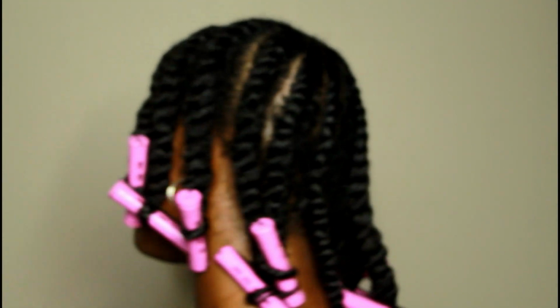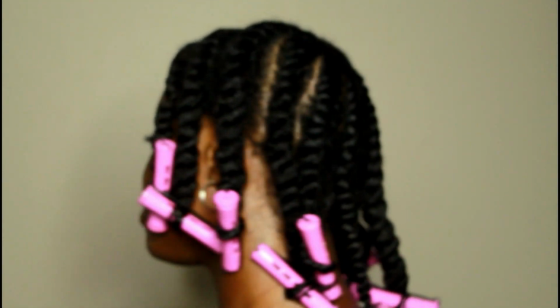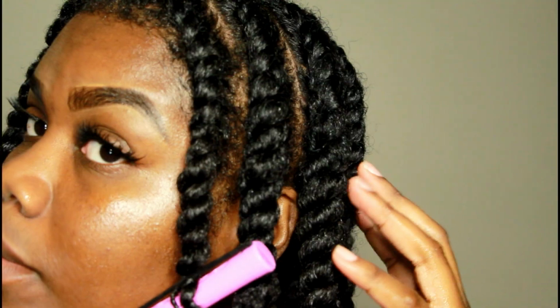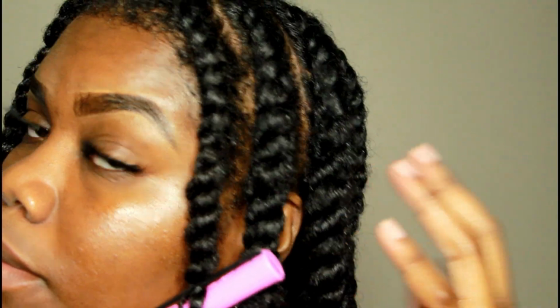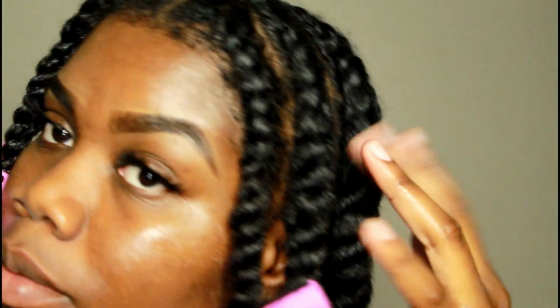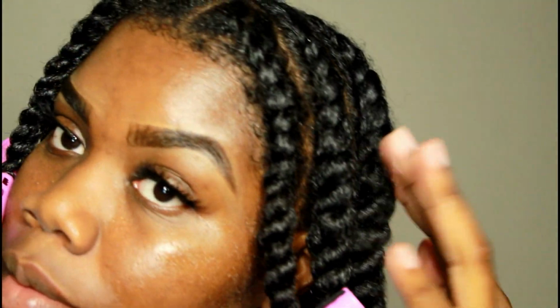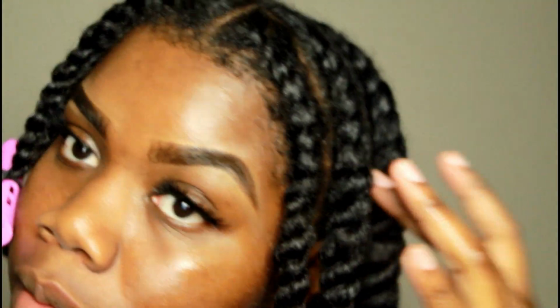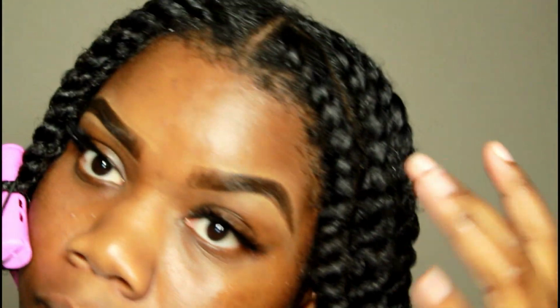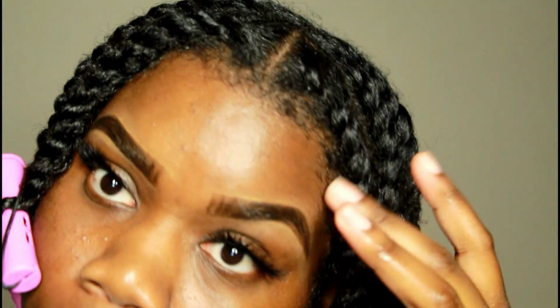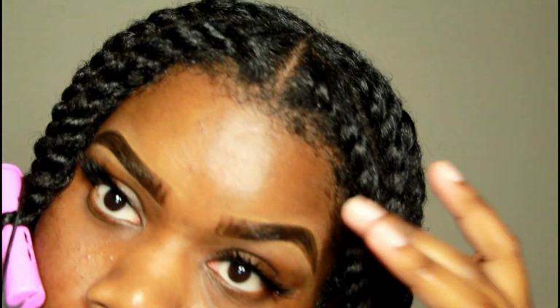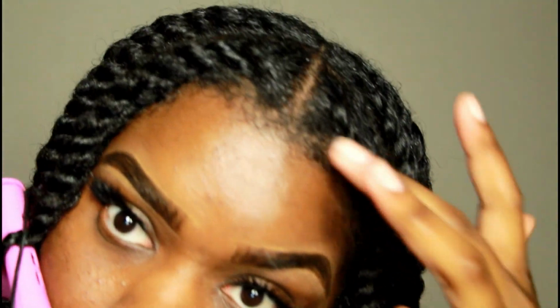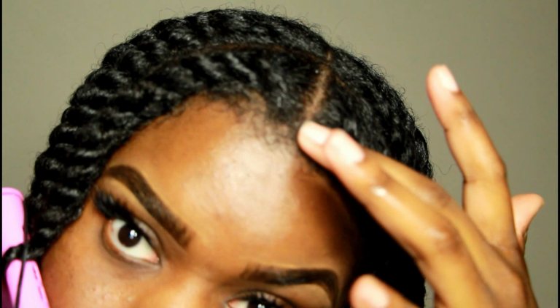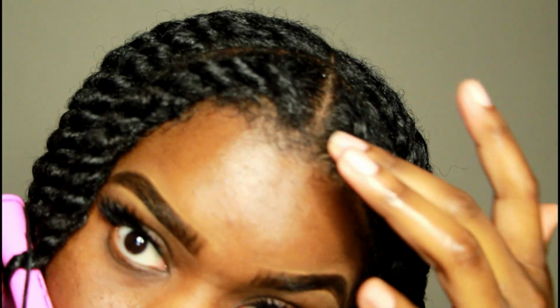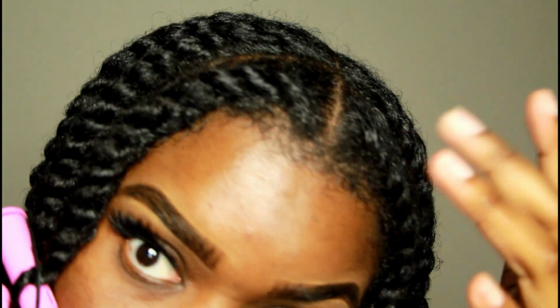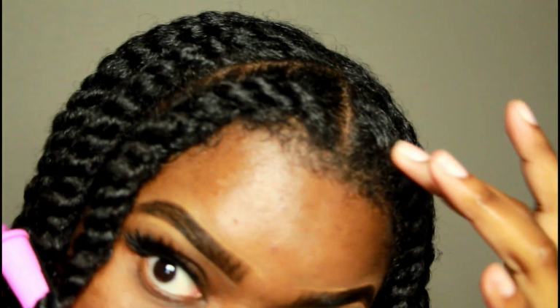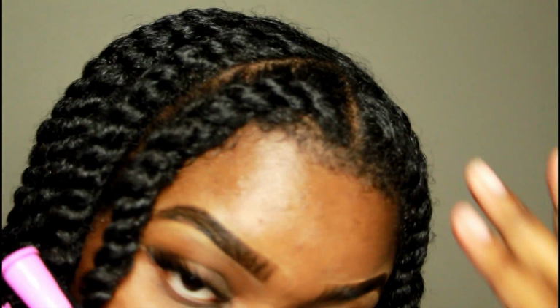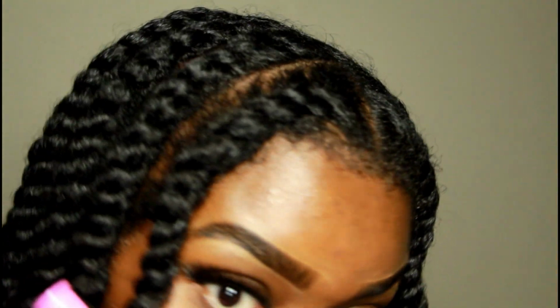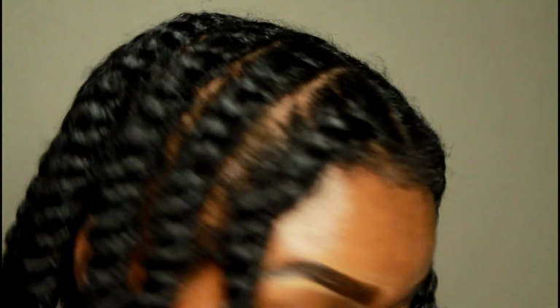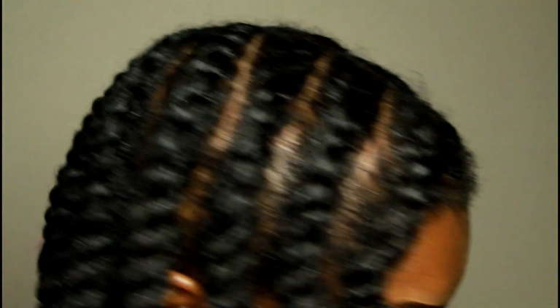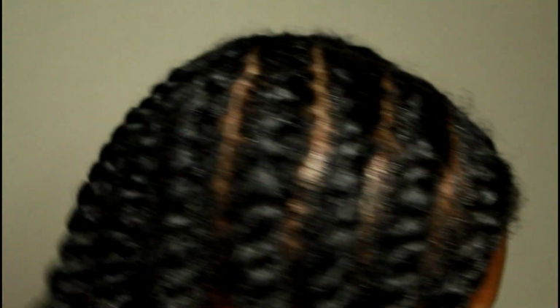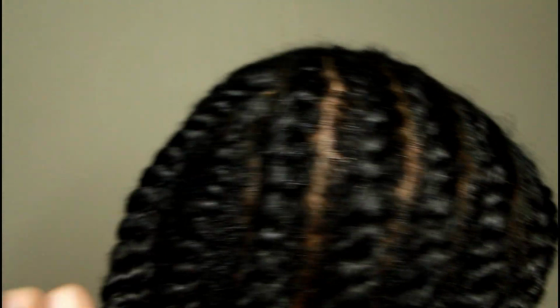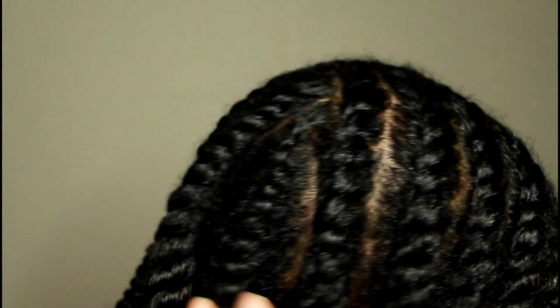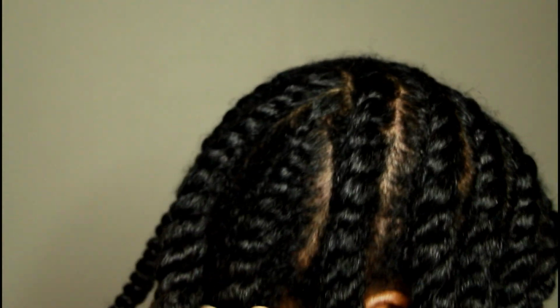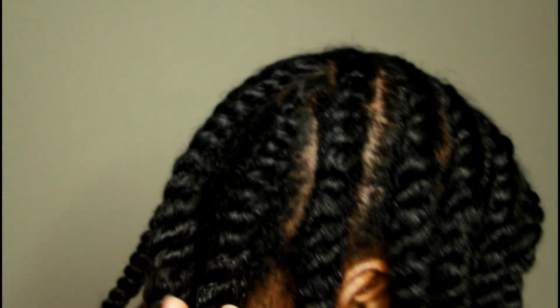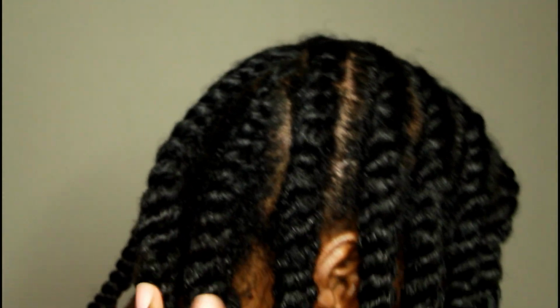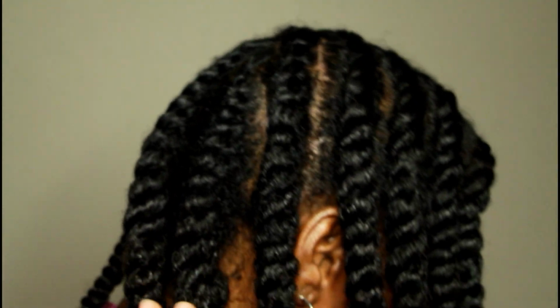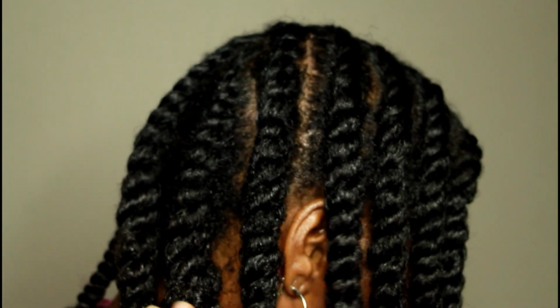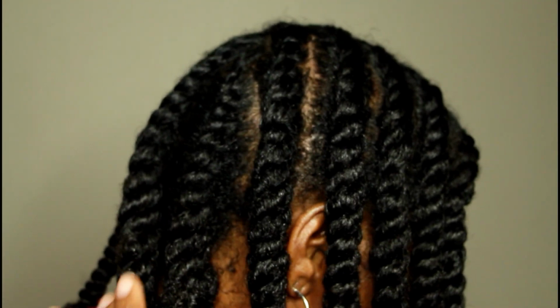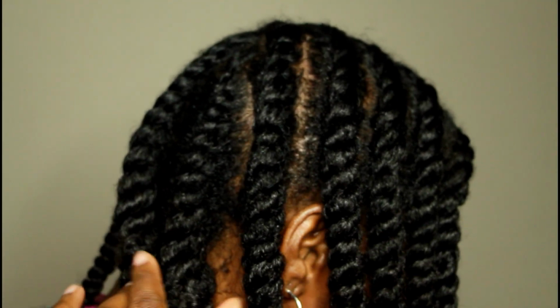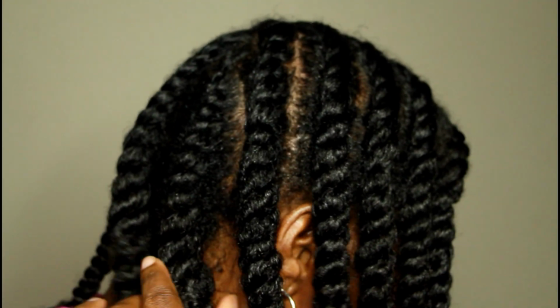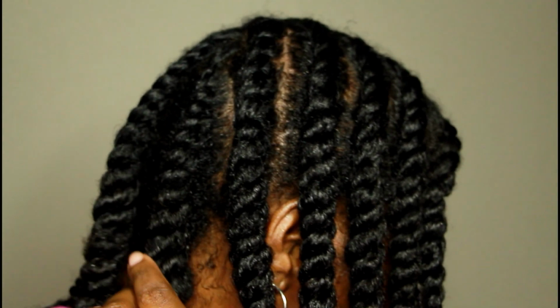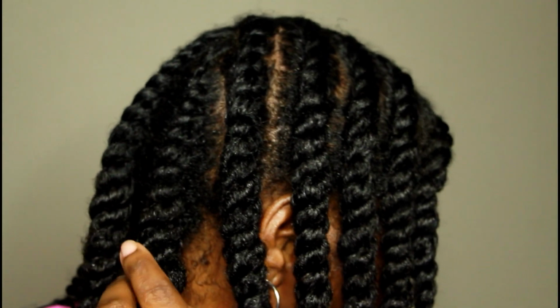This is how my hair looks after I had twisted it all up and it looks very moisturized, shiny, and also clean.